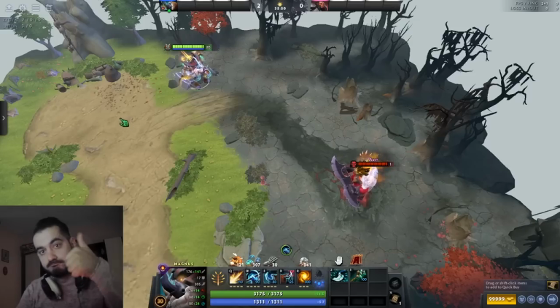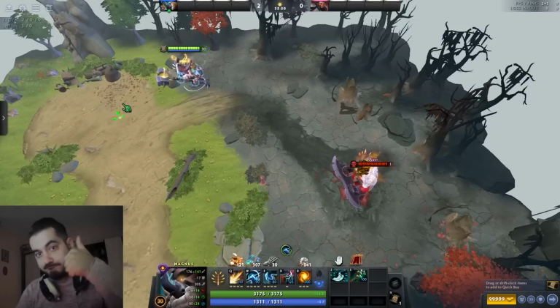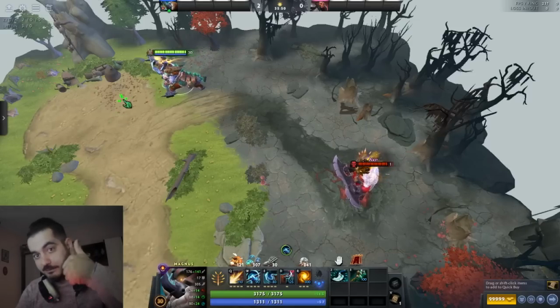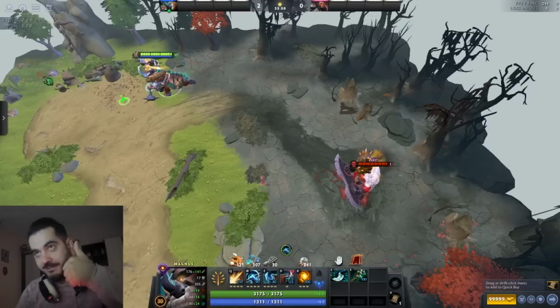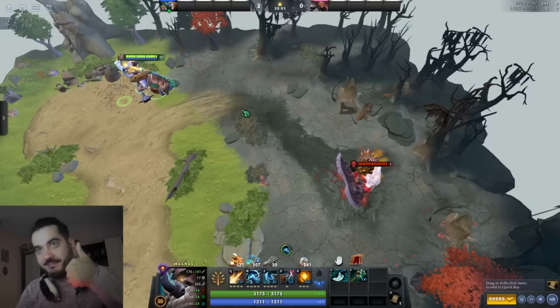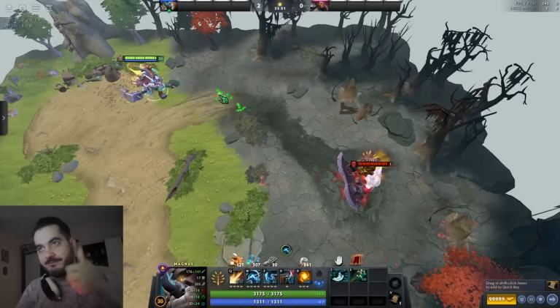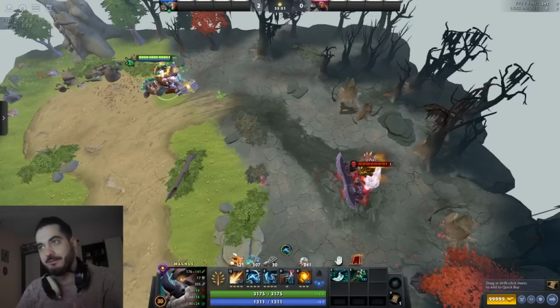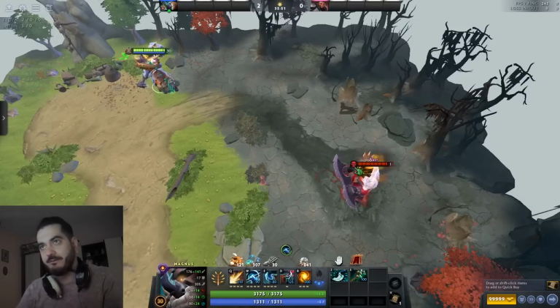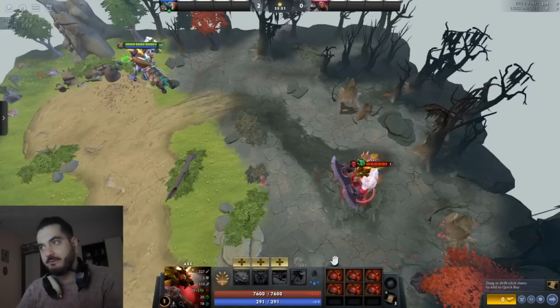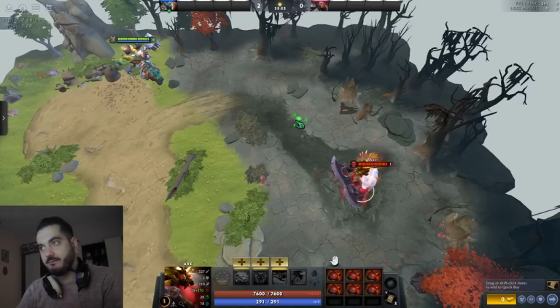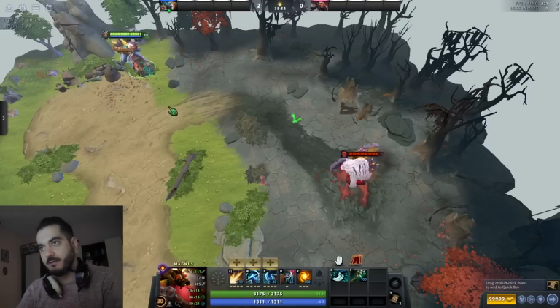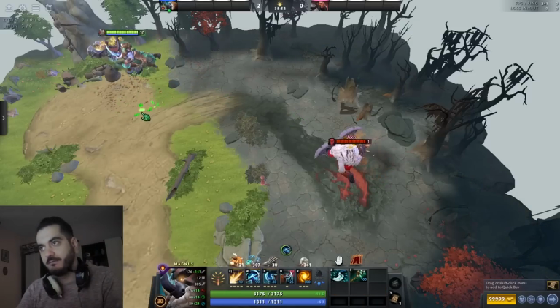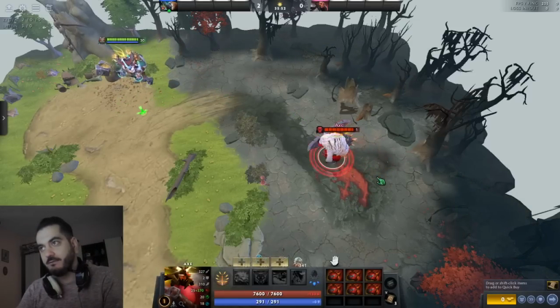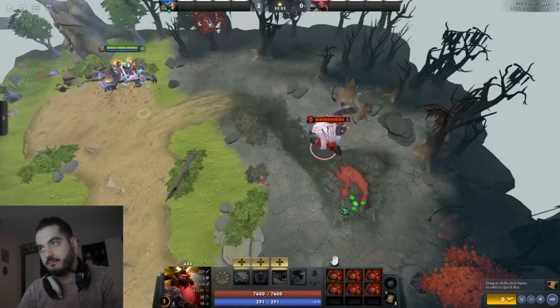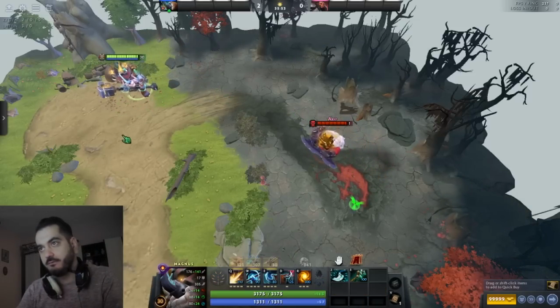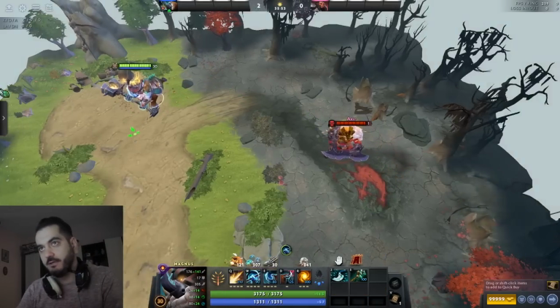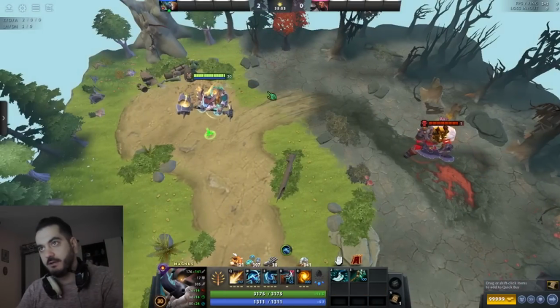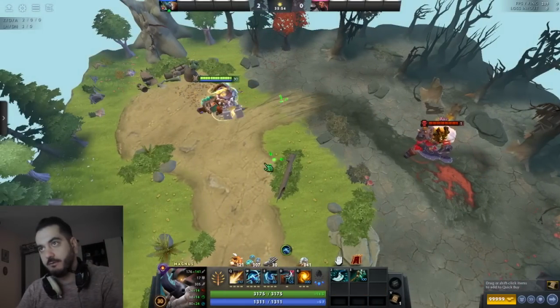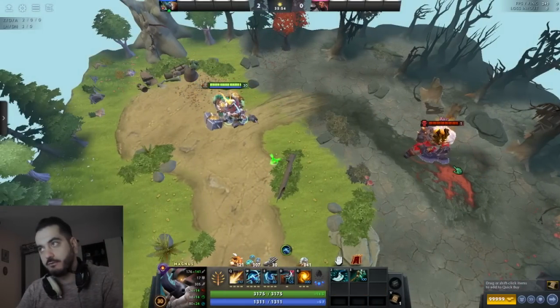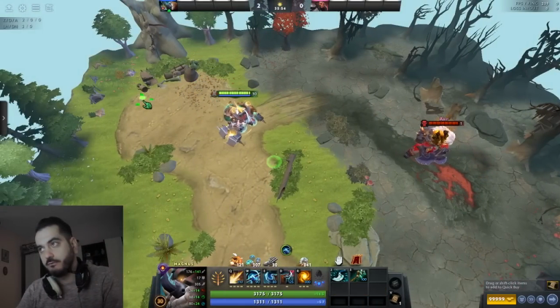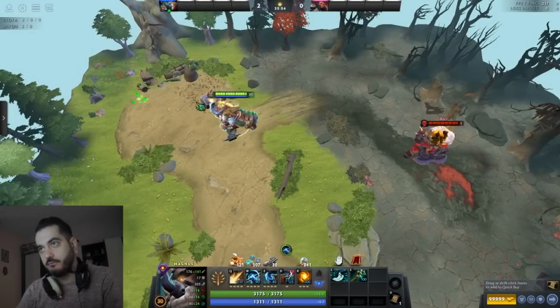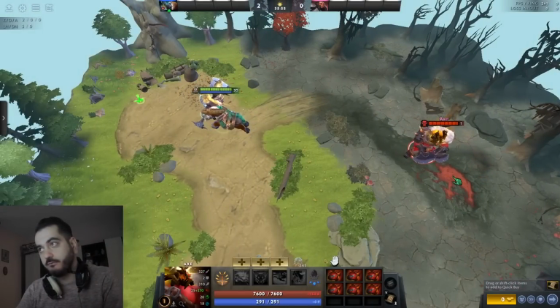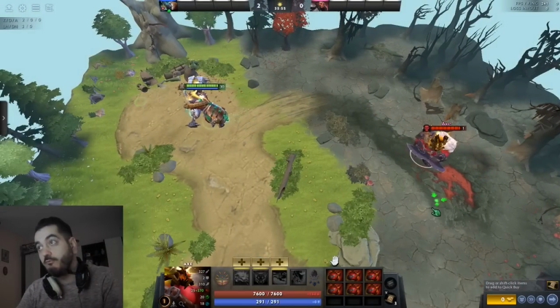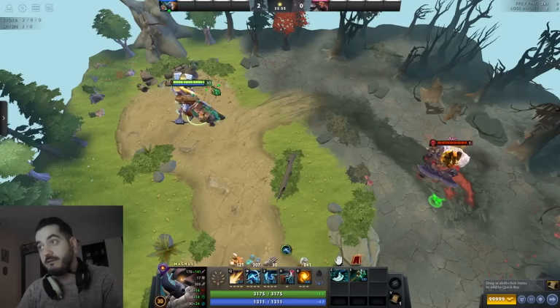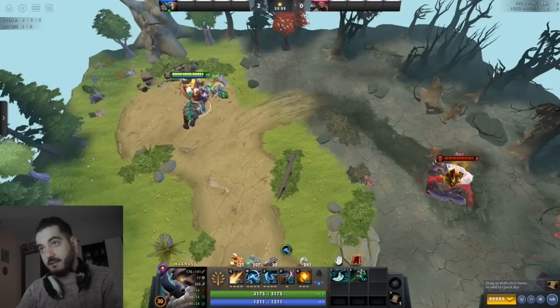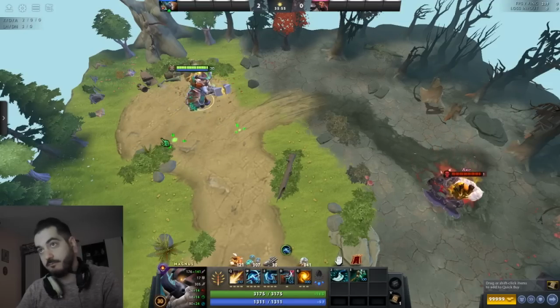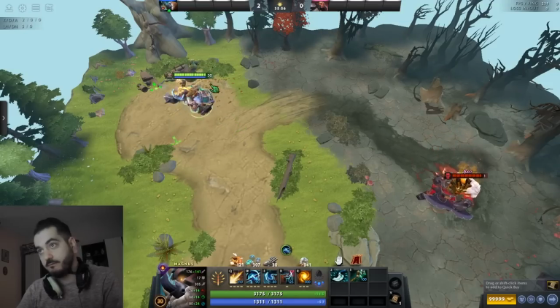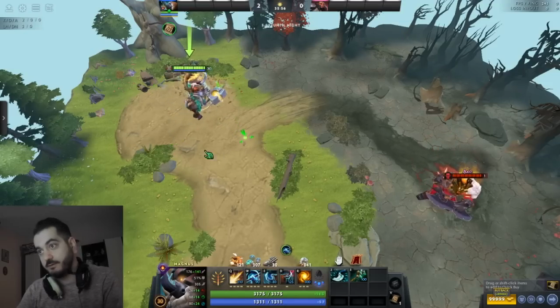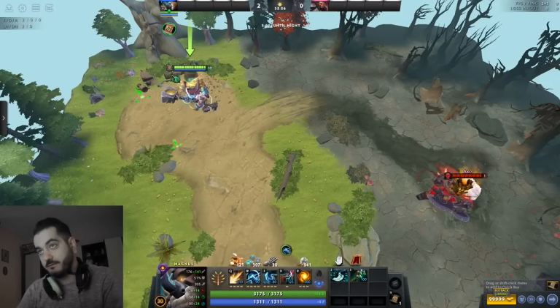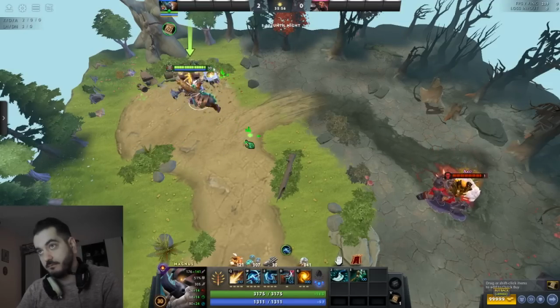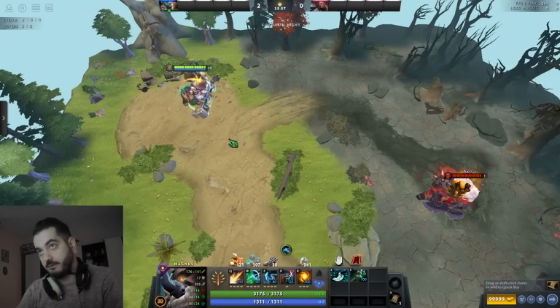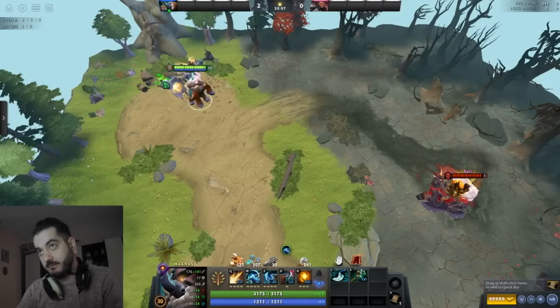Hello guys, Arise Dota here with a new Magnus video. Today I want to show you three ways that I press force tap skewer on enemy heroes.